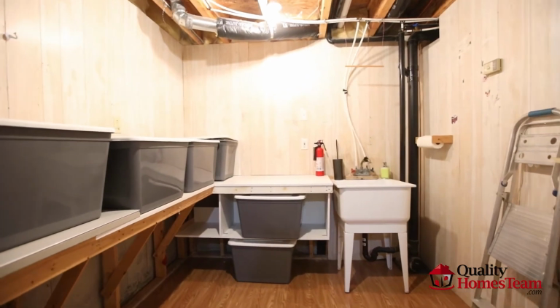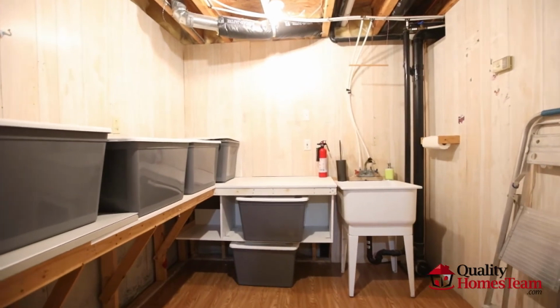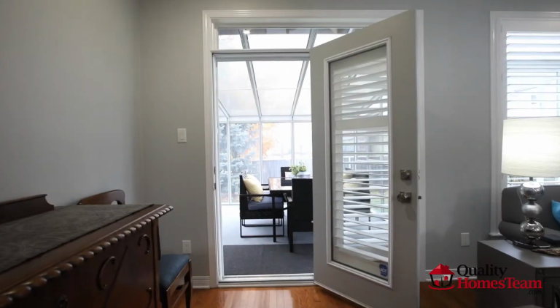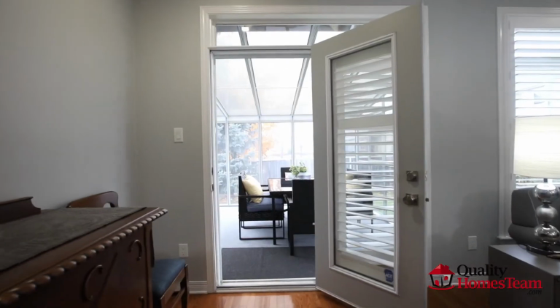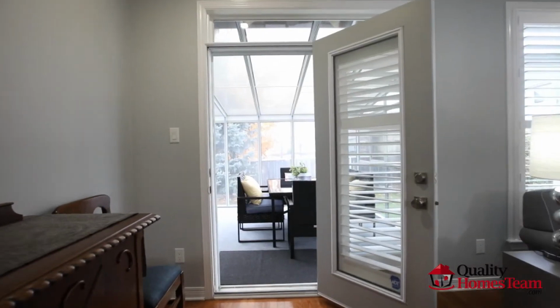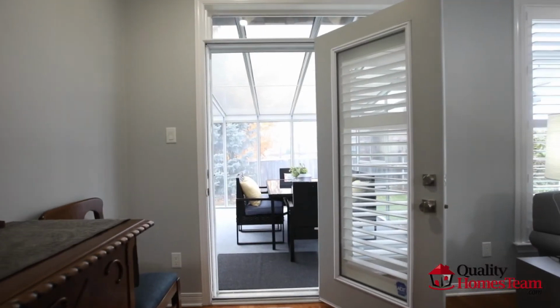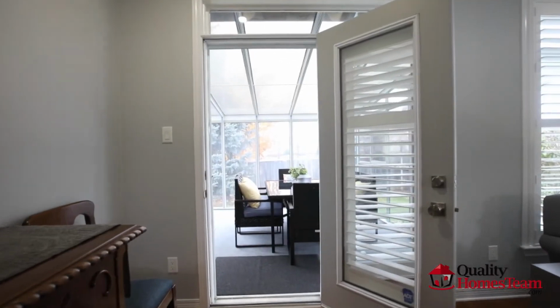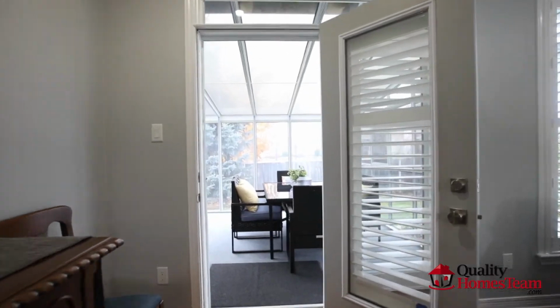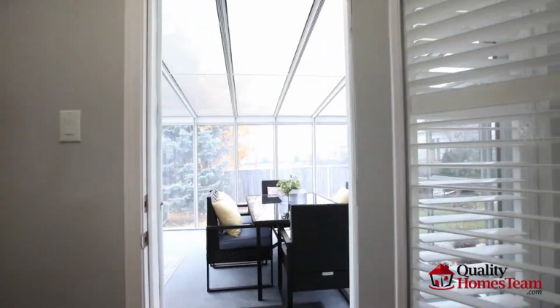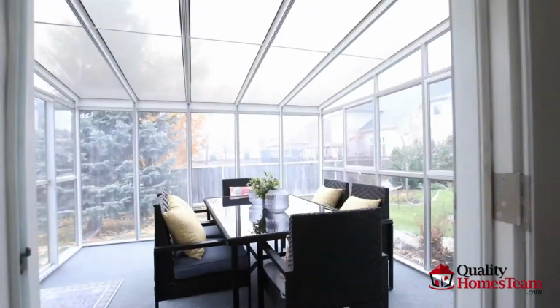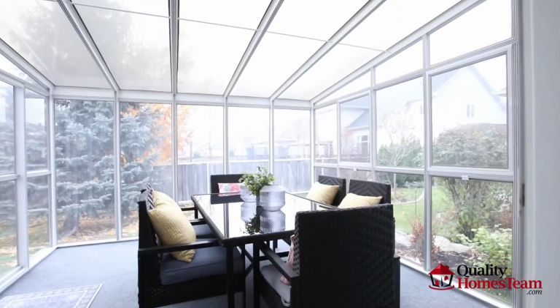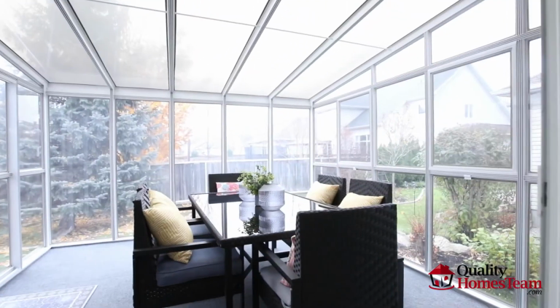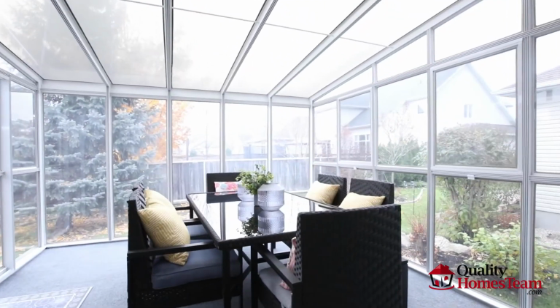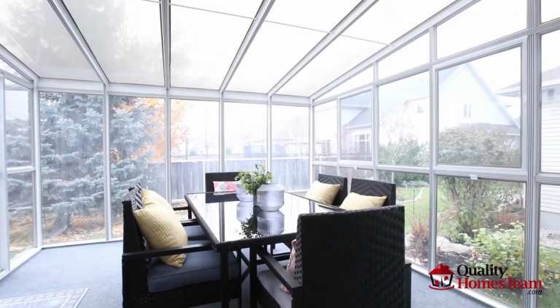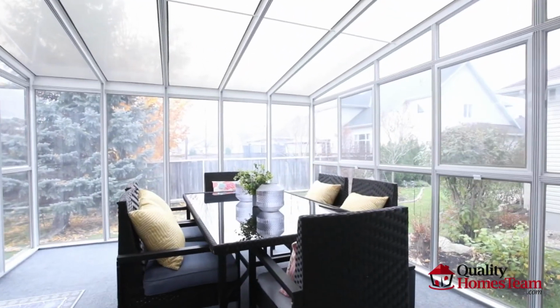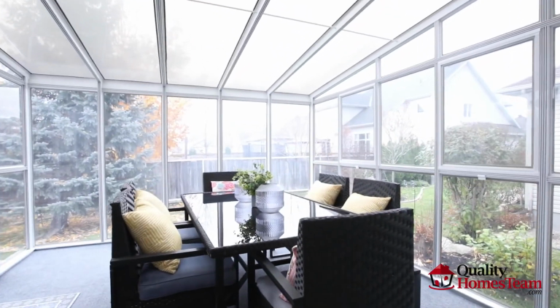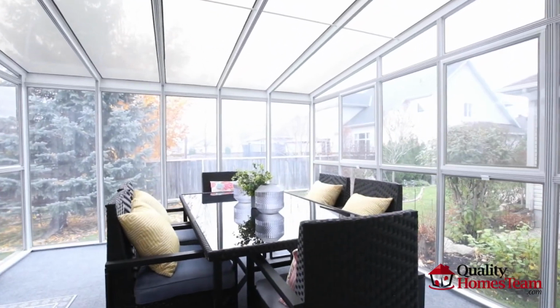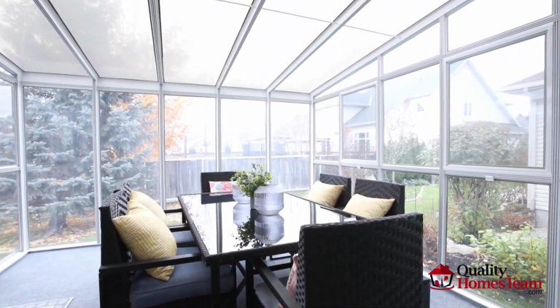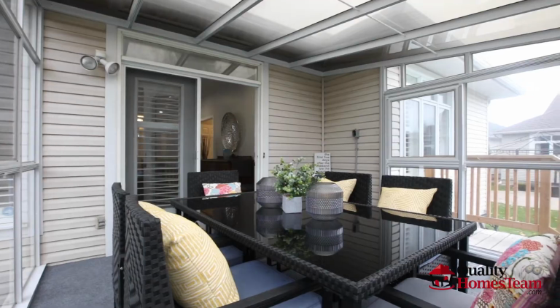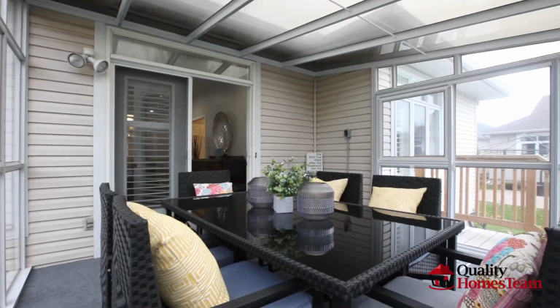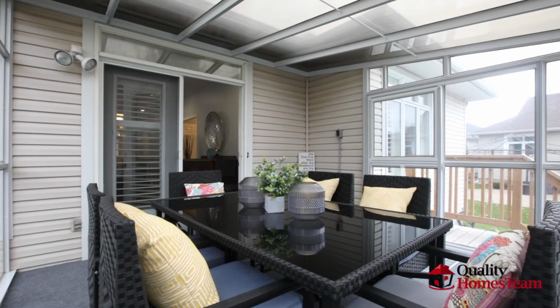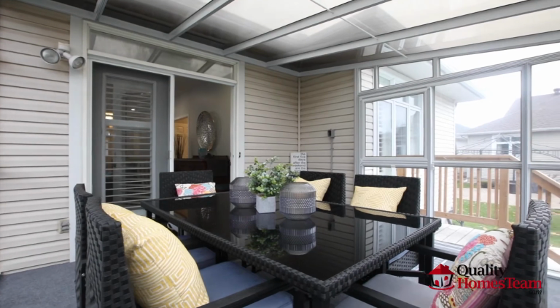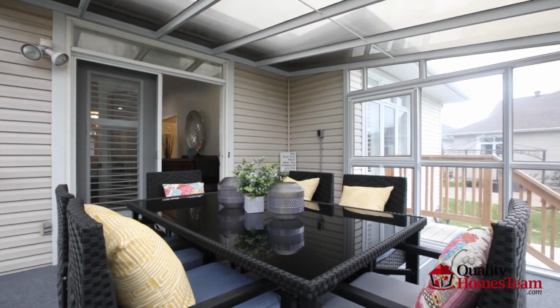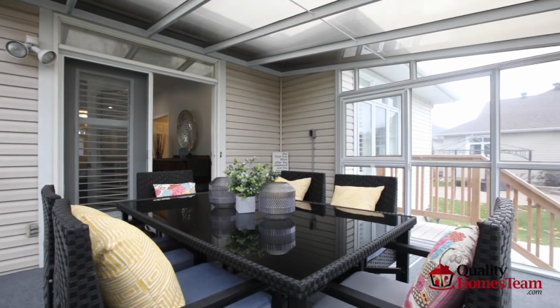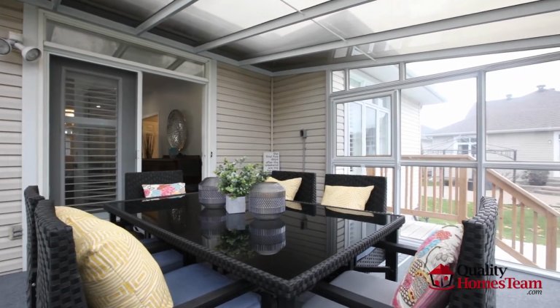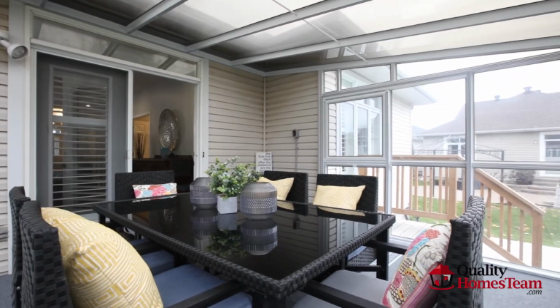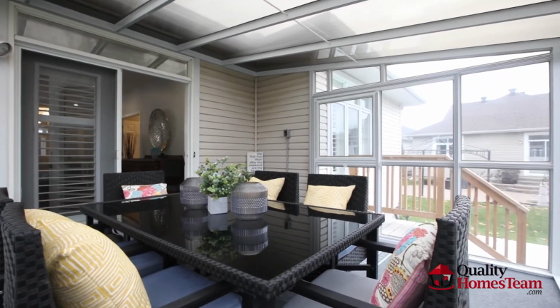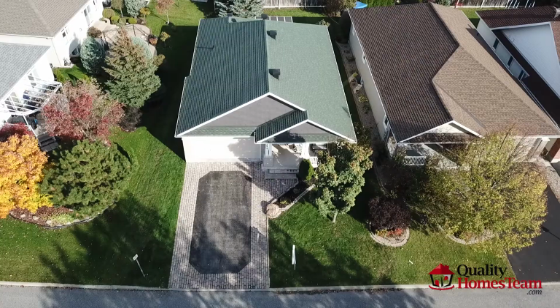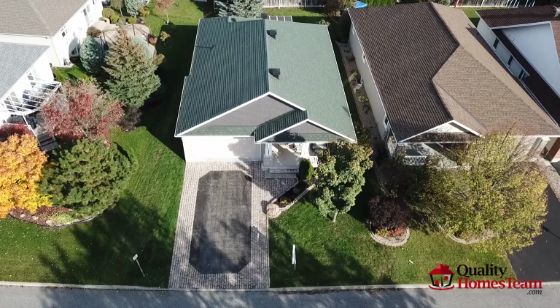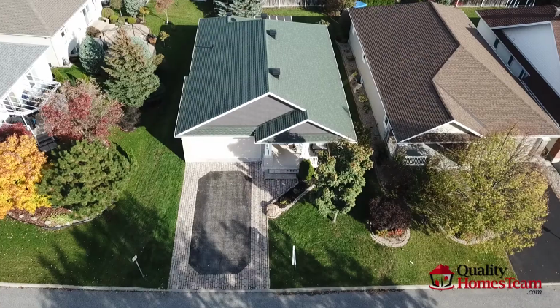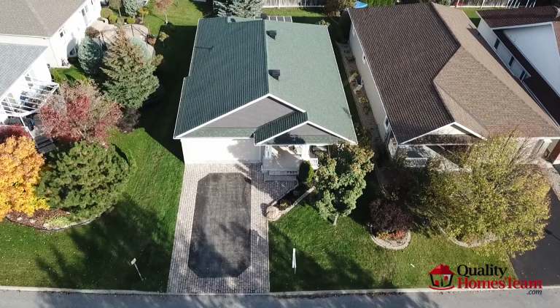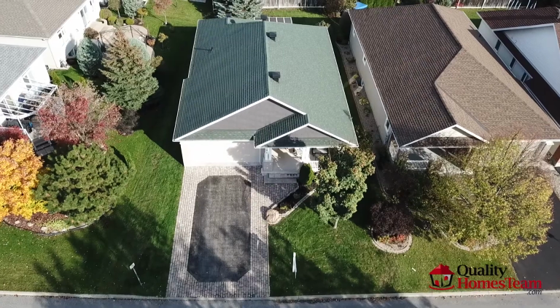Step out the patio door into the three season solarium and enjoy a glass of wine with some friends.